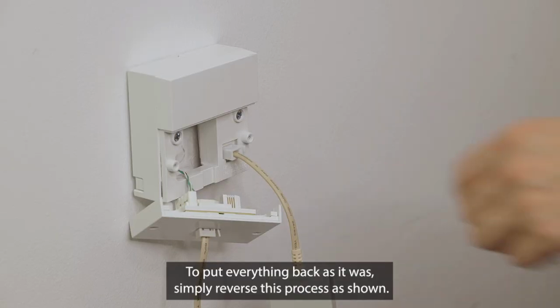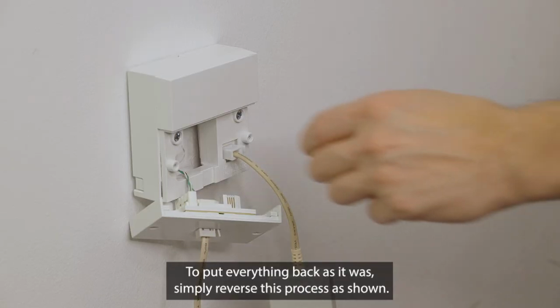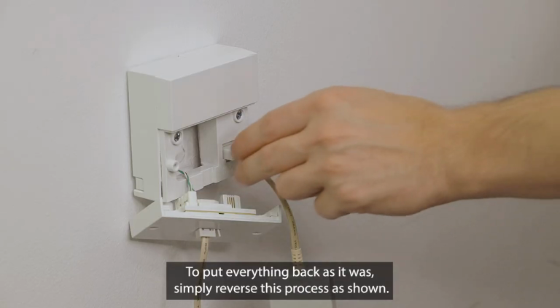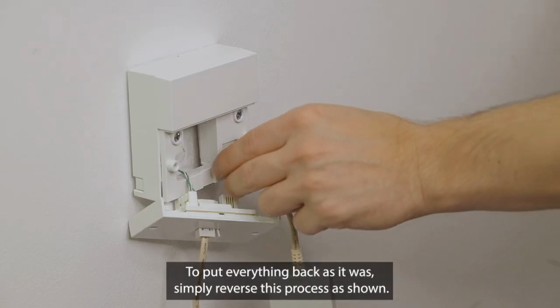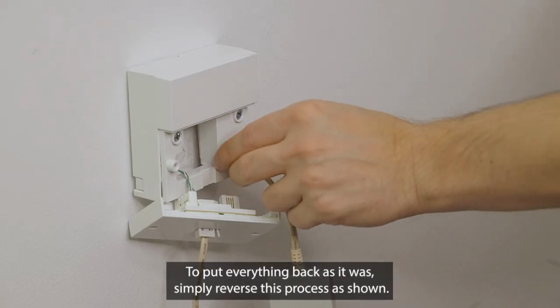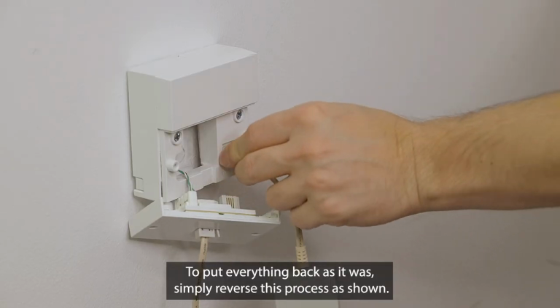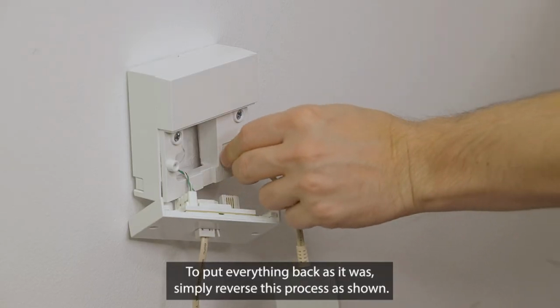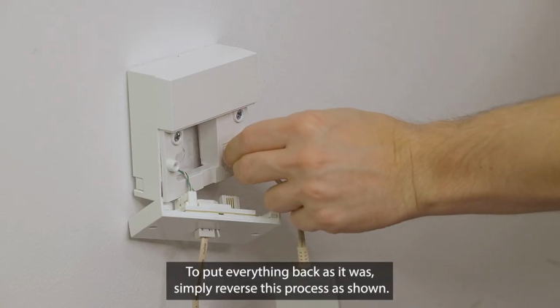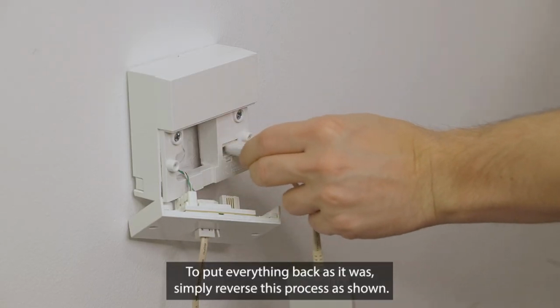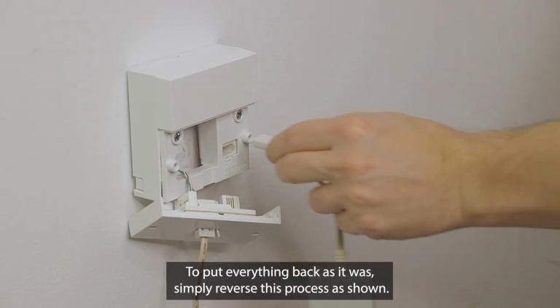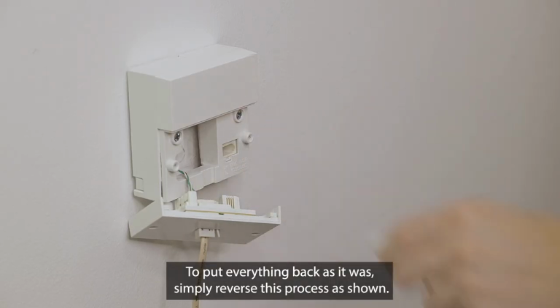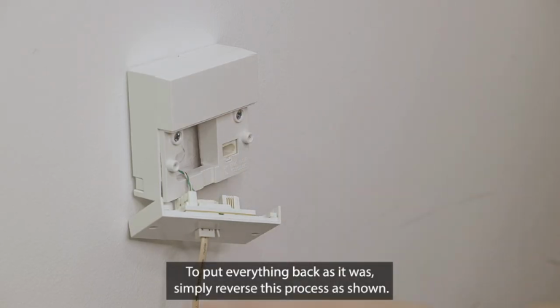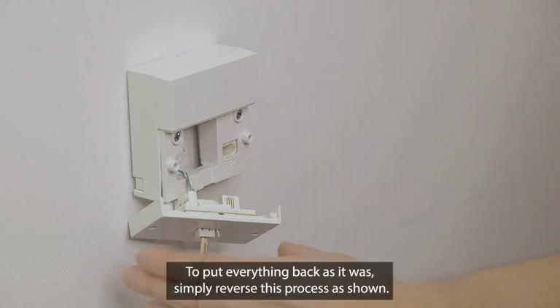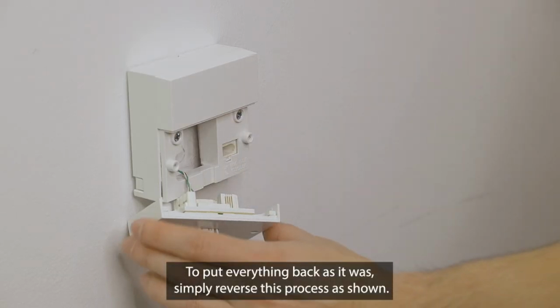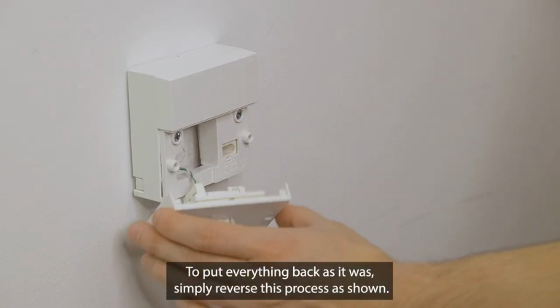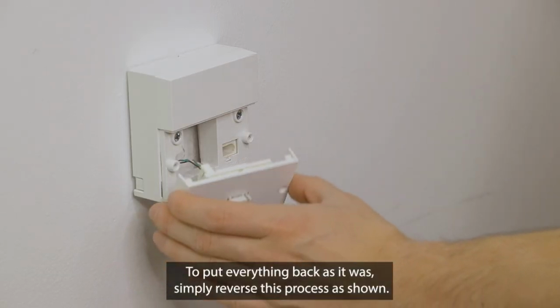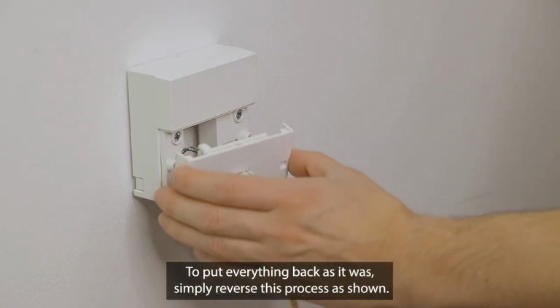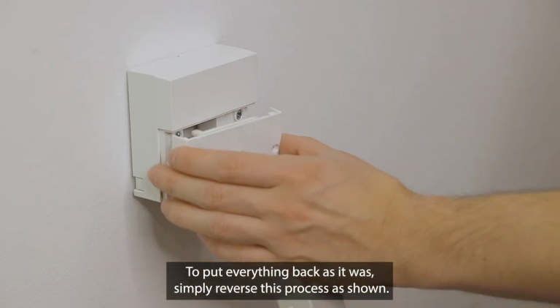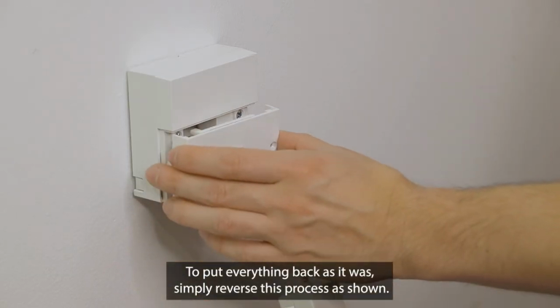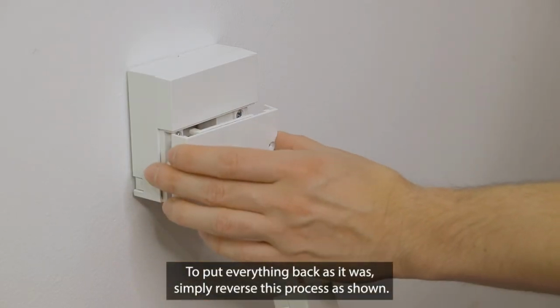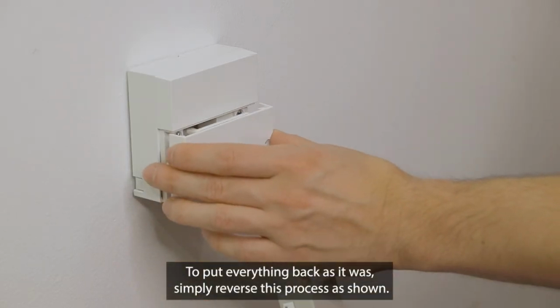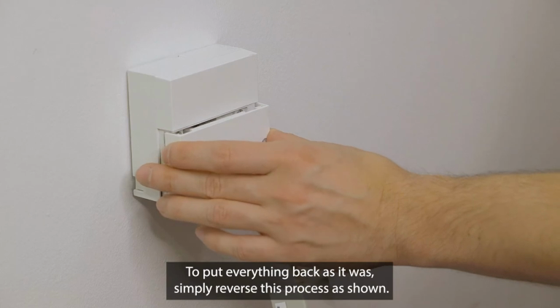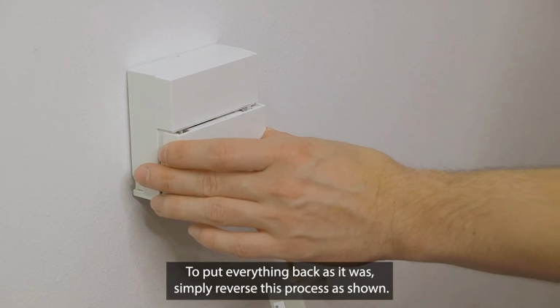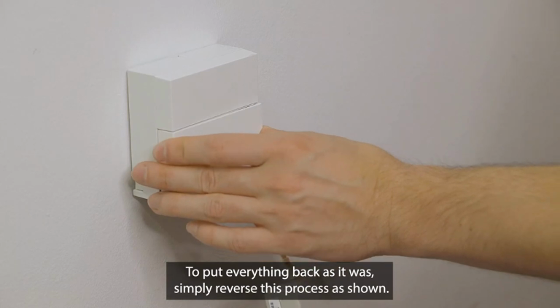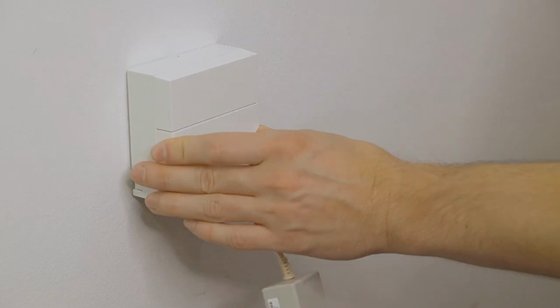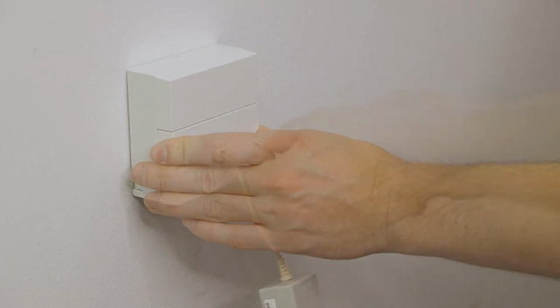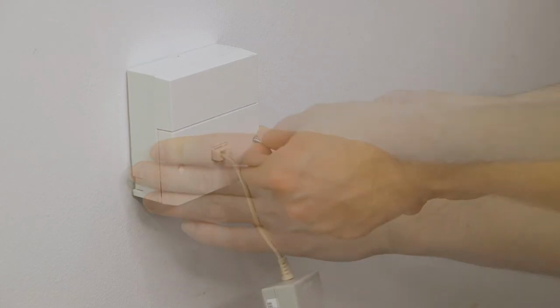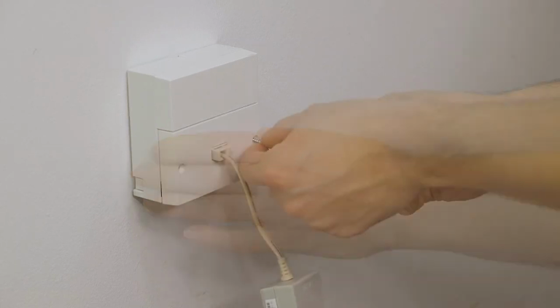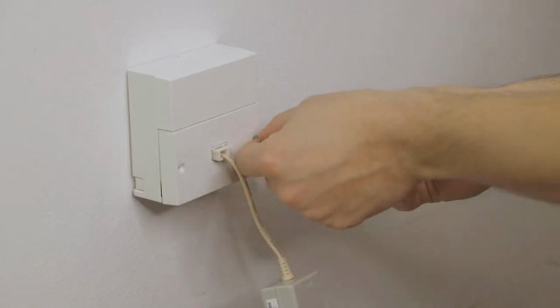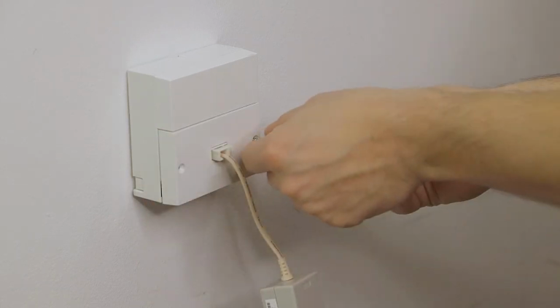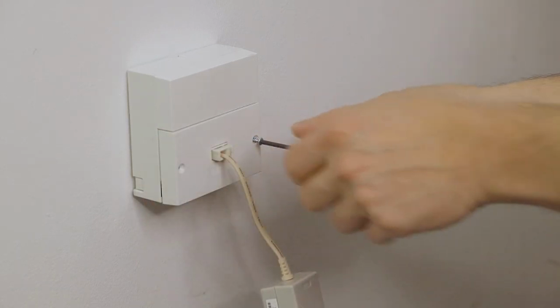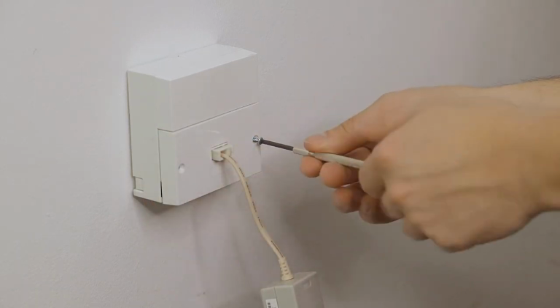To put everything back as it was, simply reverse this process as shown. For more information, please check out the support resources provided.